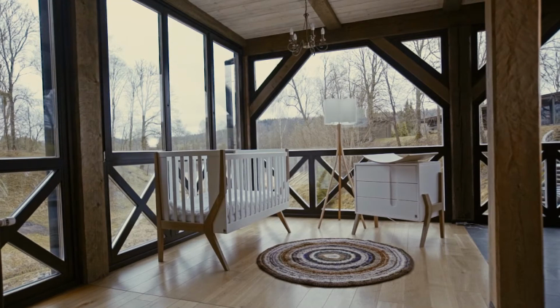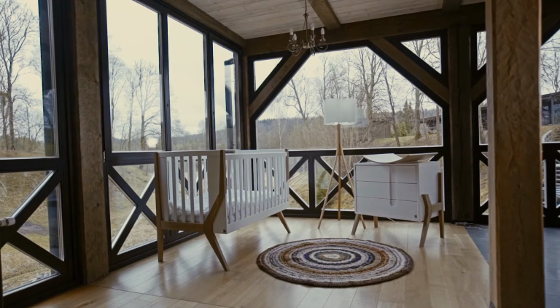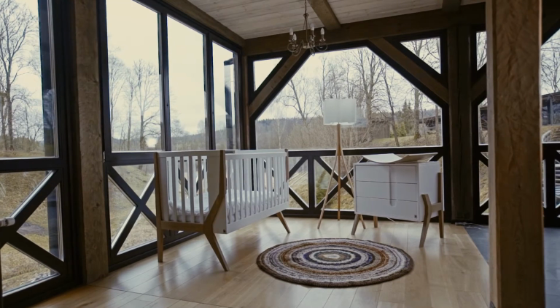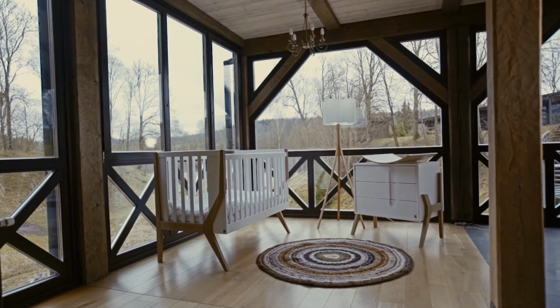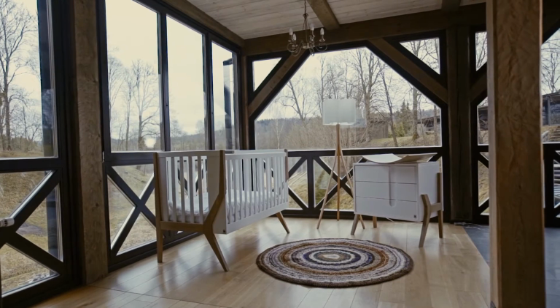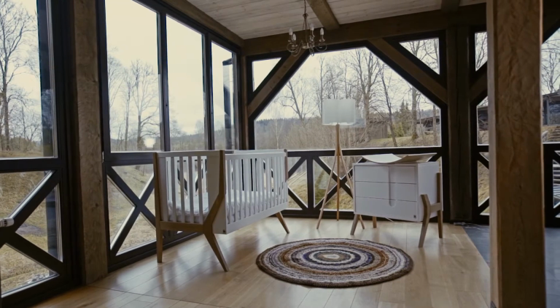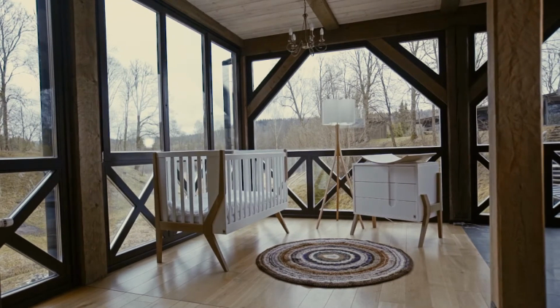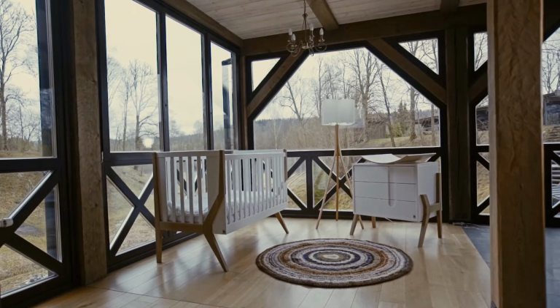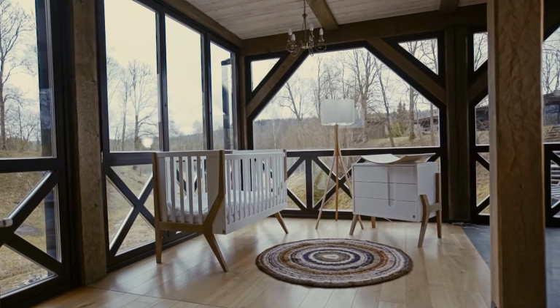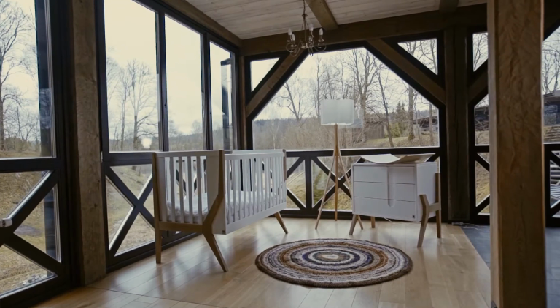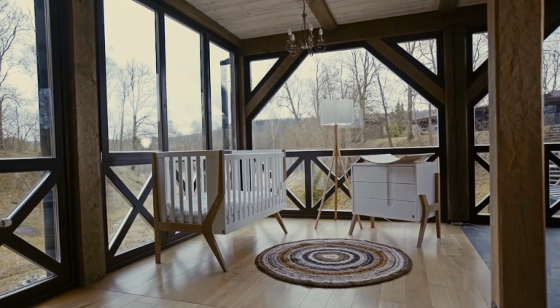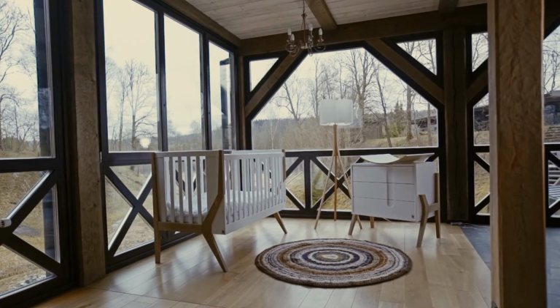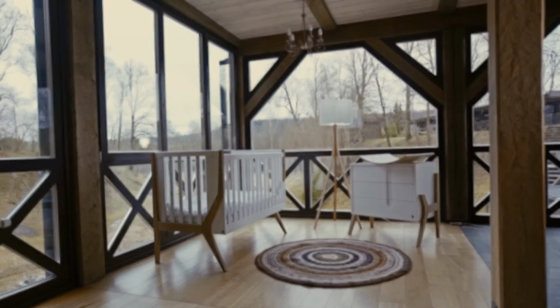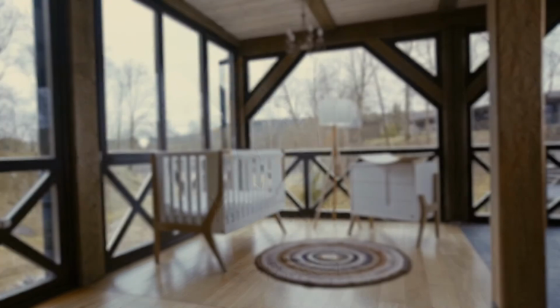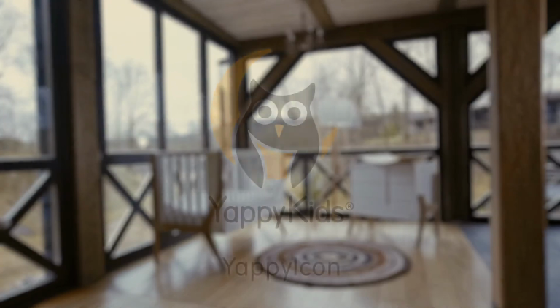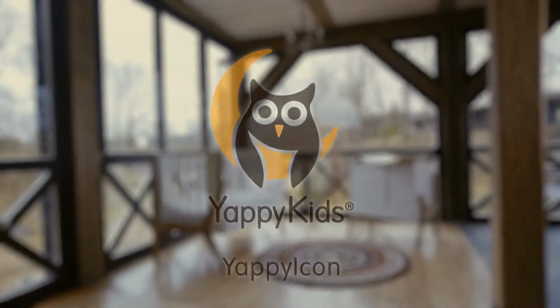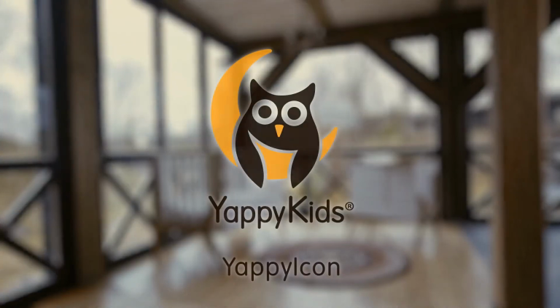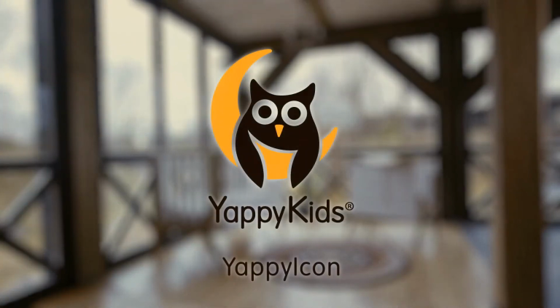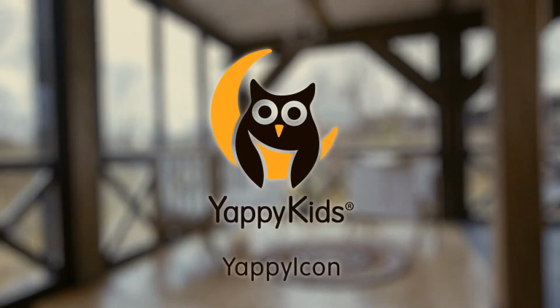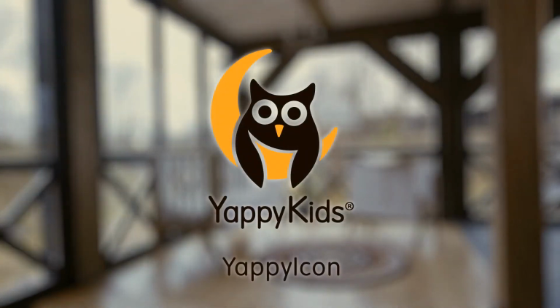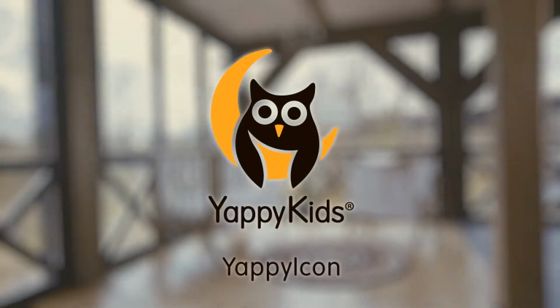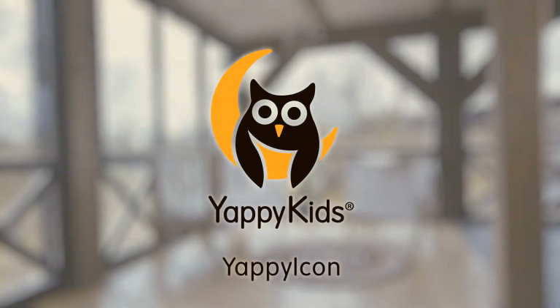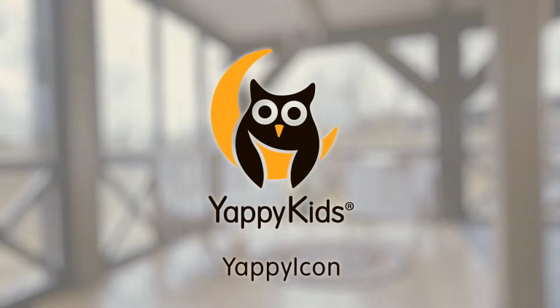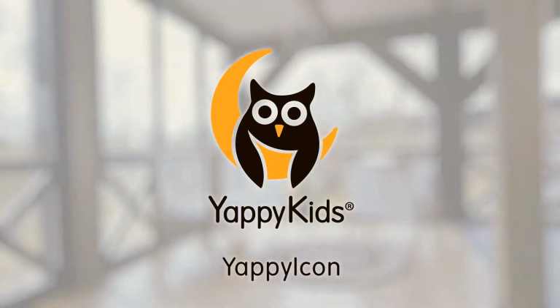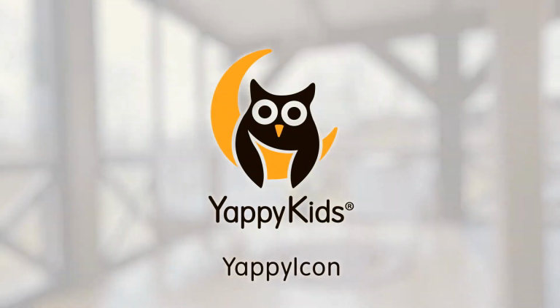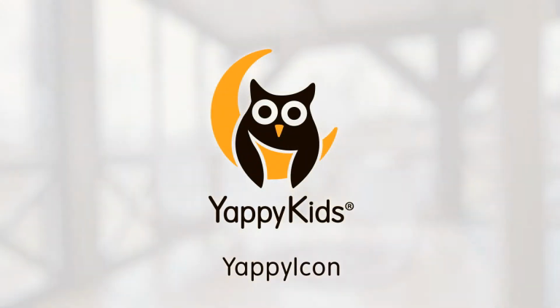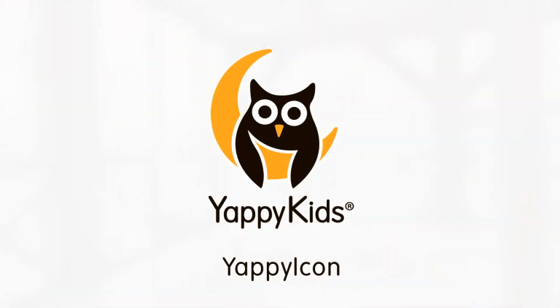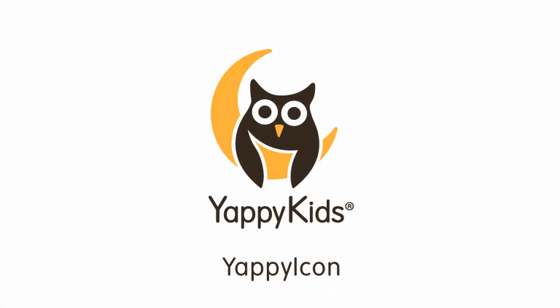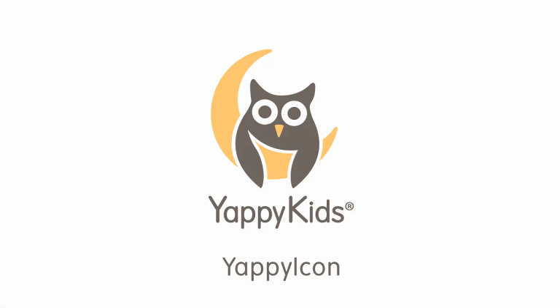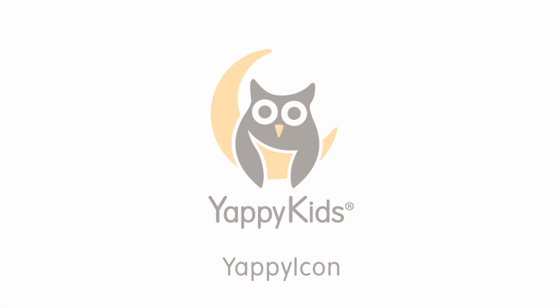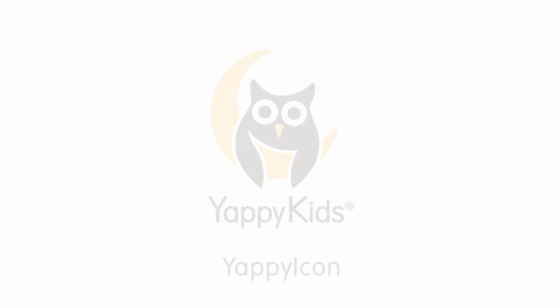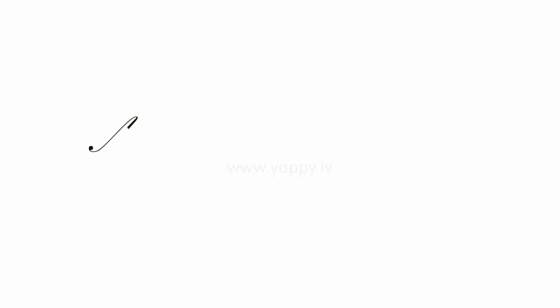Yappy Icon. Made in Latvia in cooperation with TL Design.